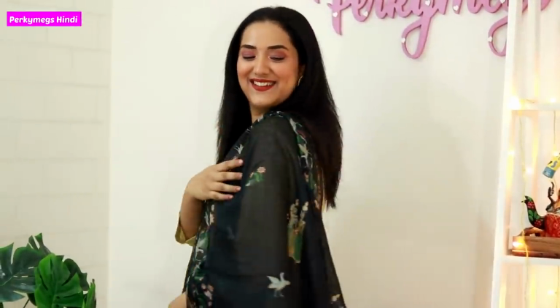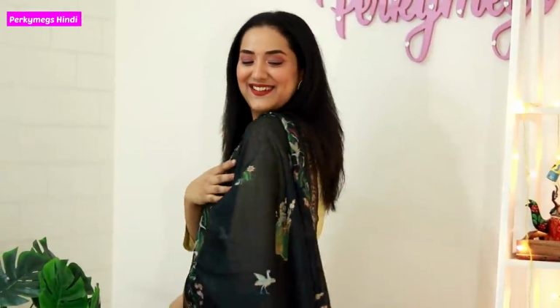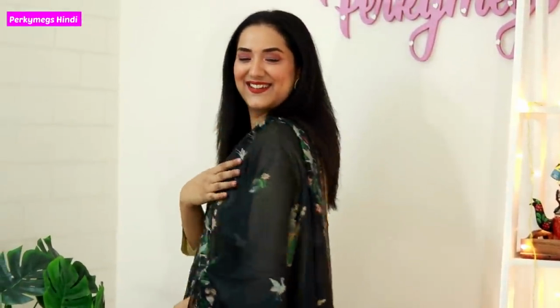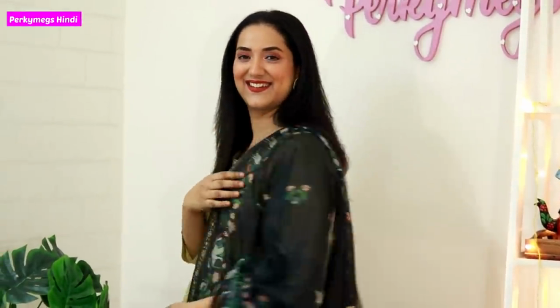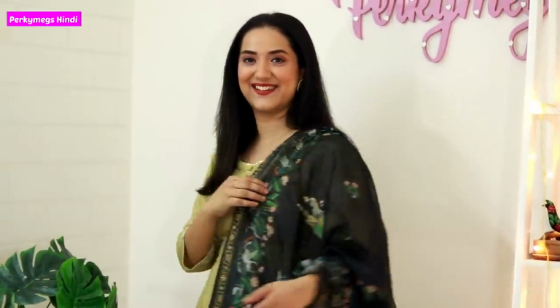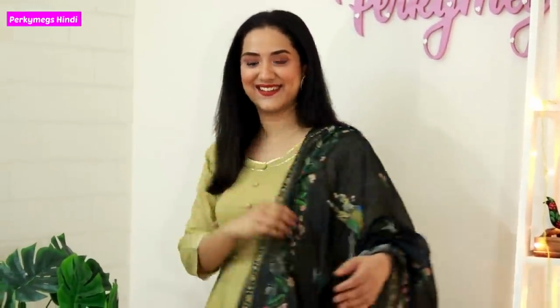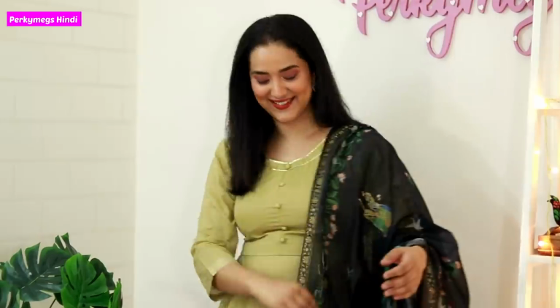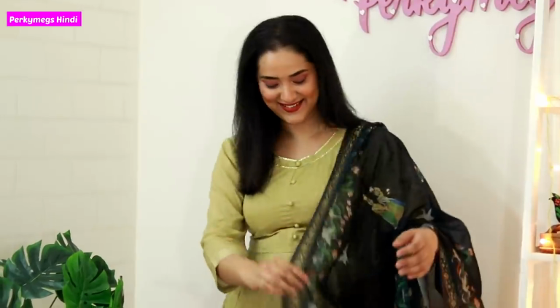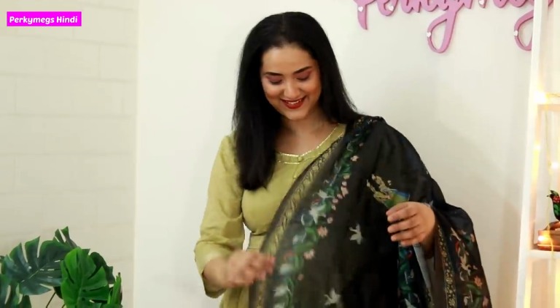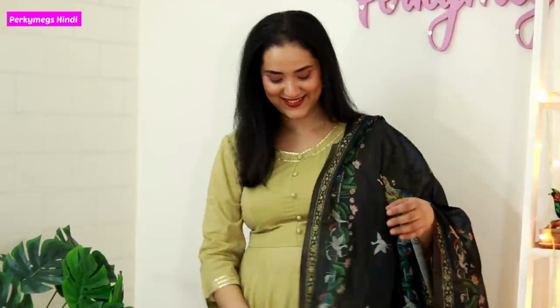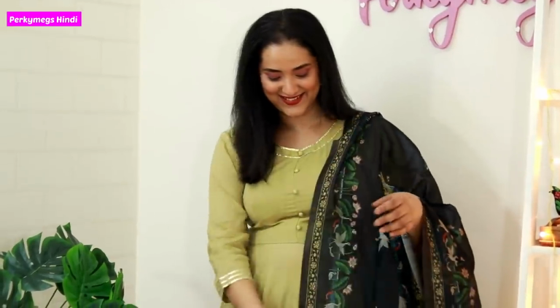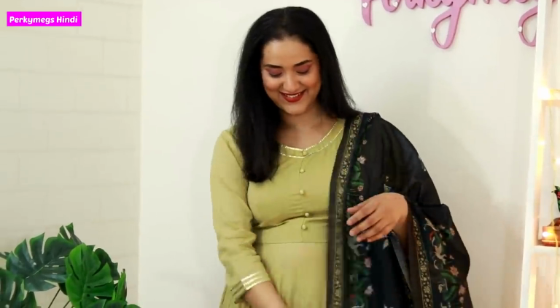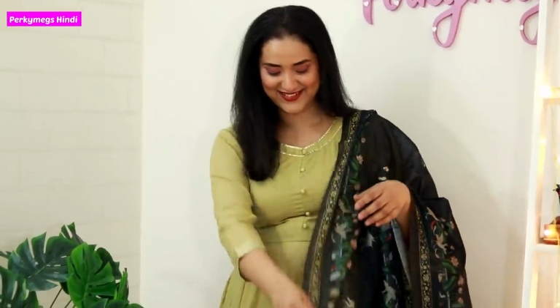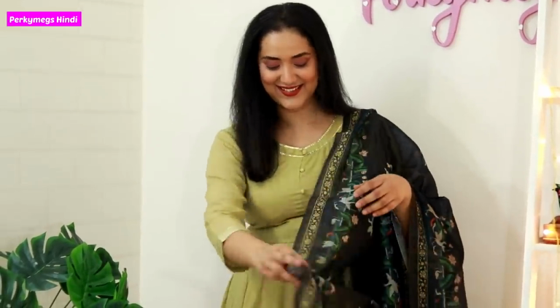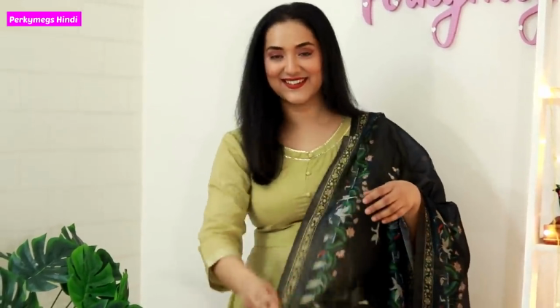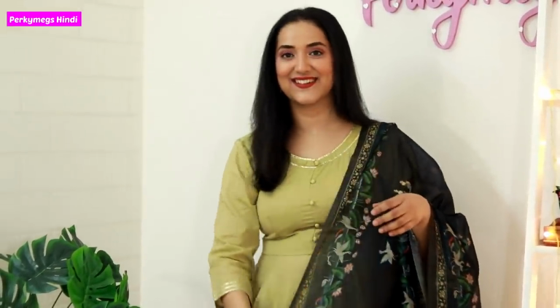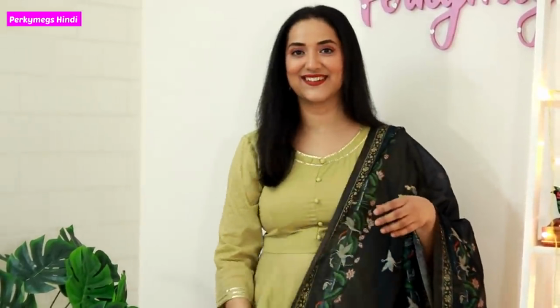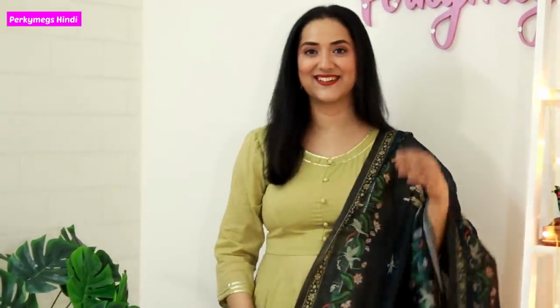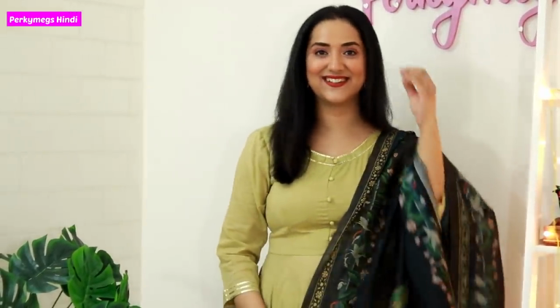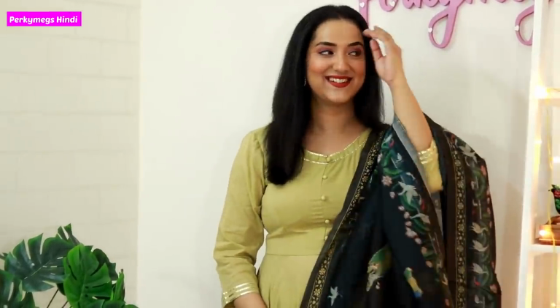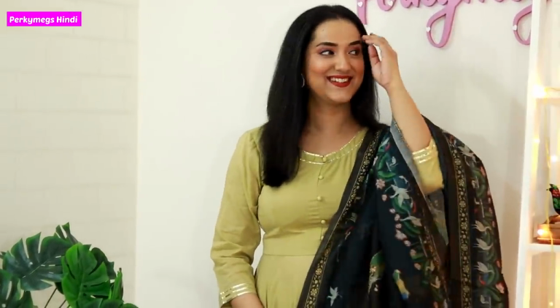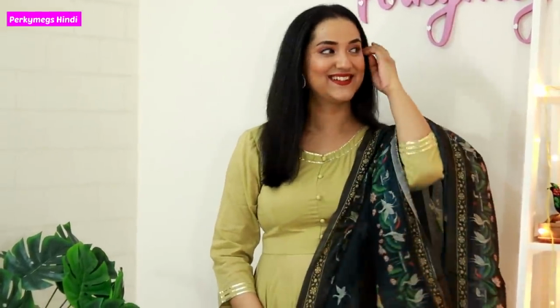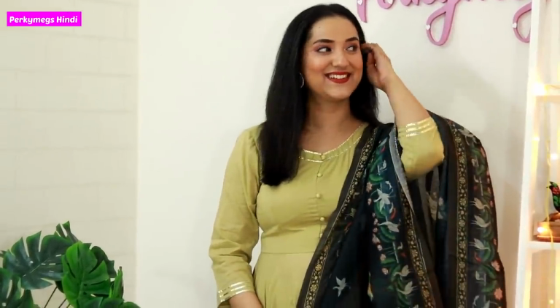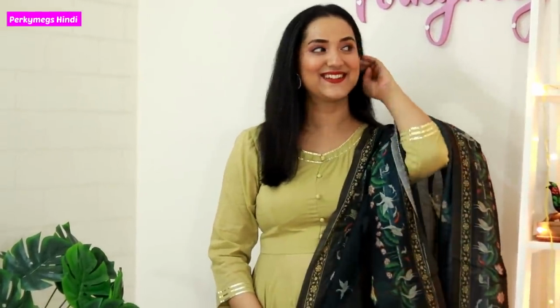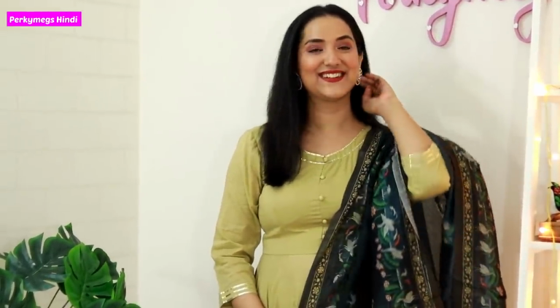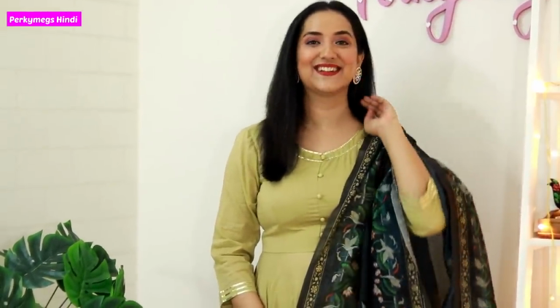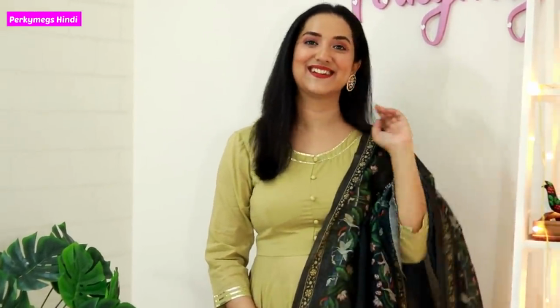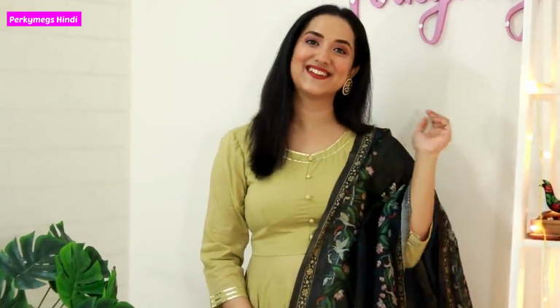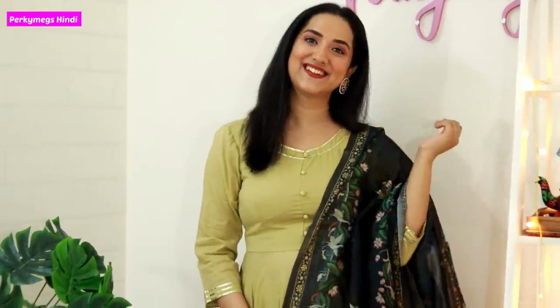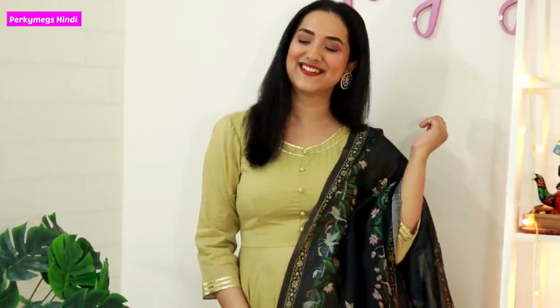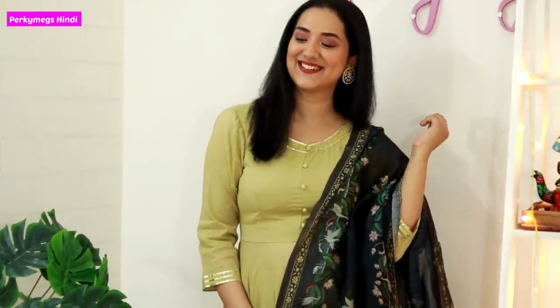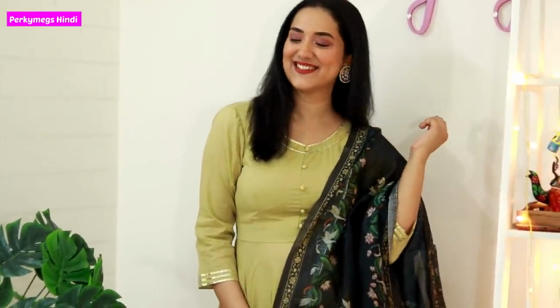I hope you liked this video. Let me know which was your favorite look in the comment section below. Thanks for watching. Bye bye.